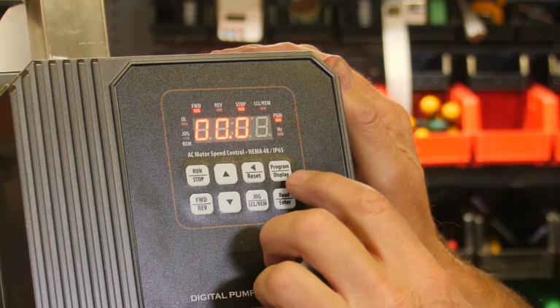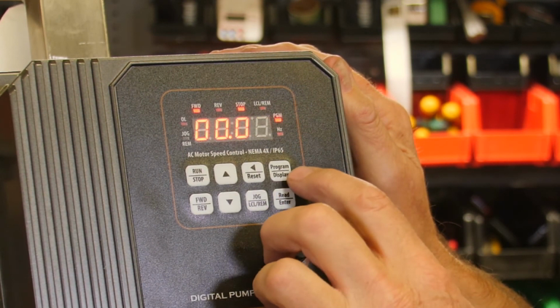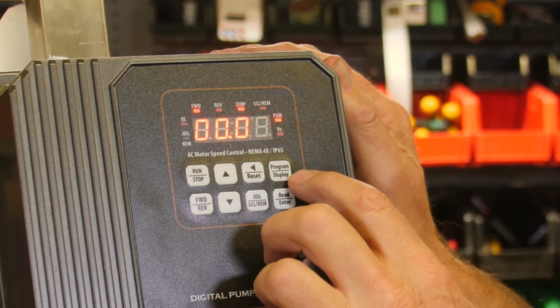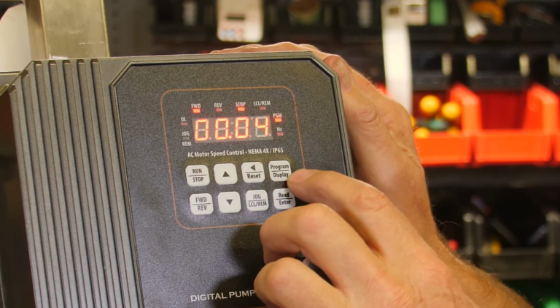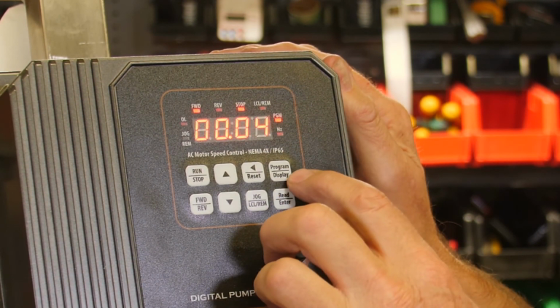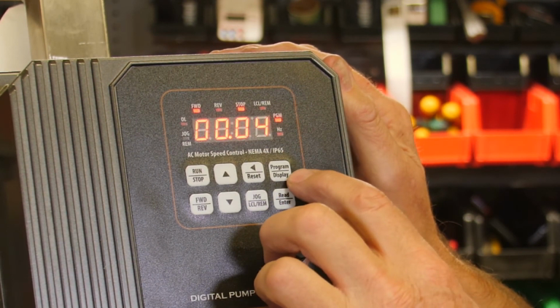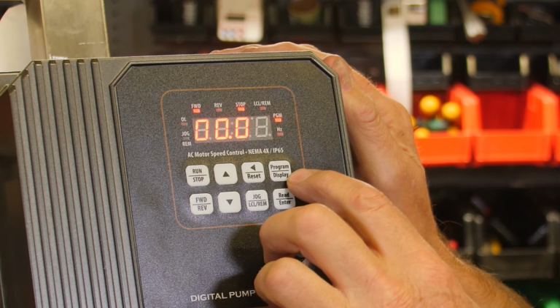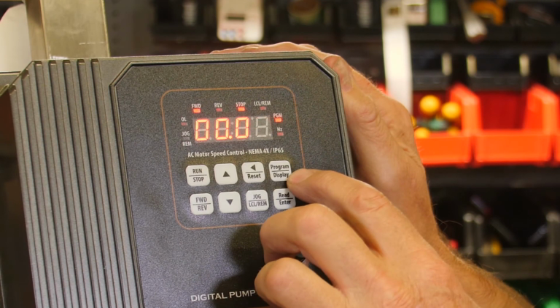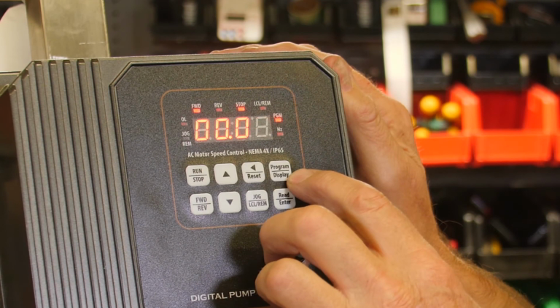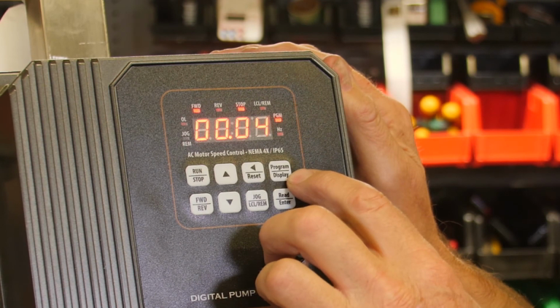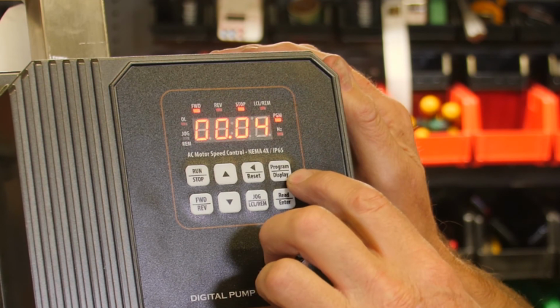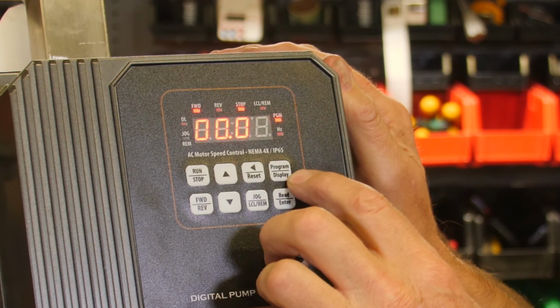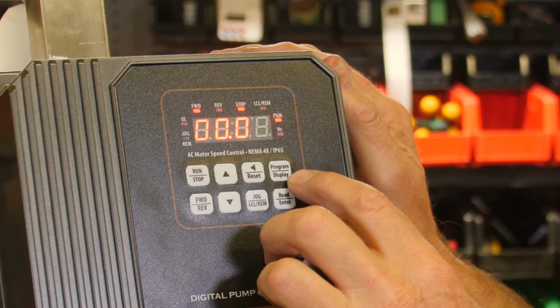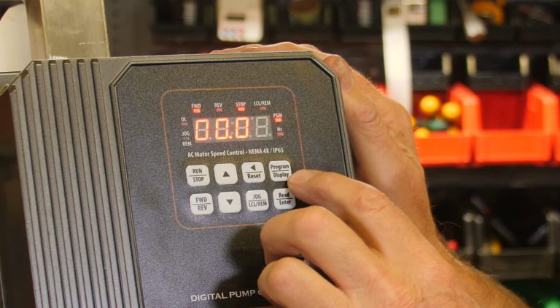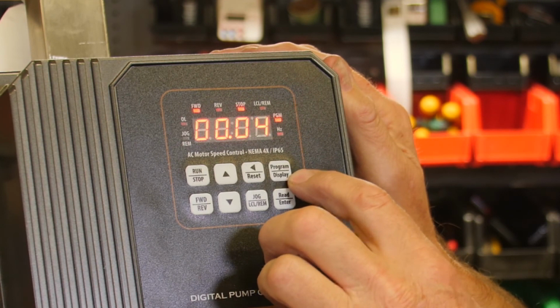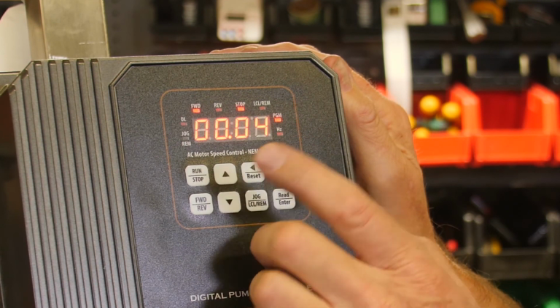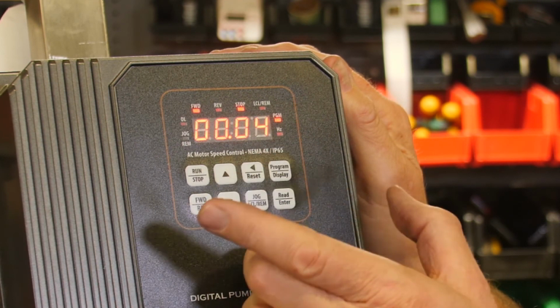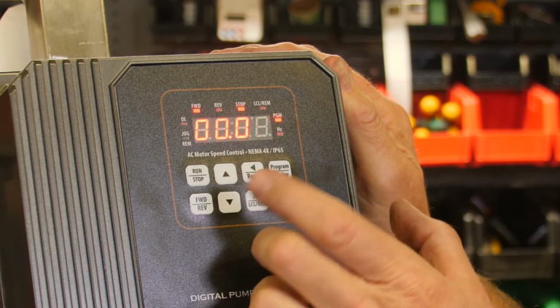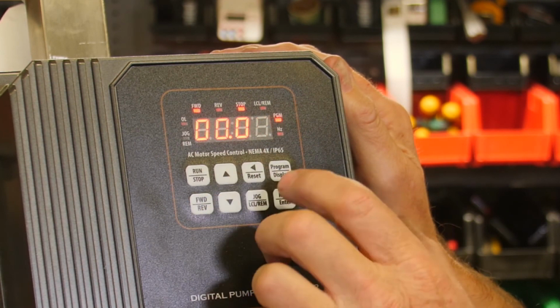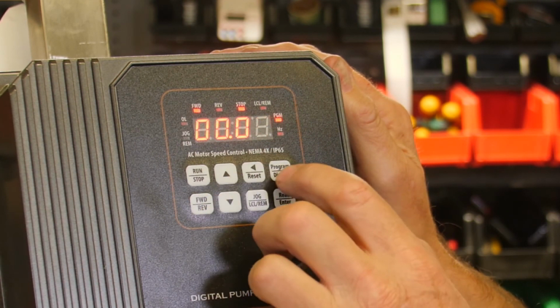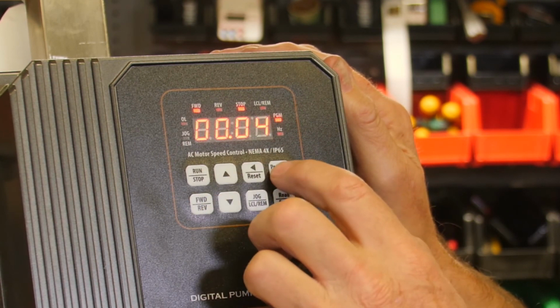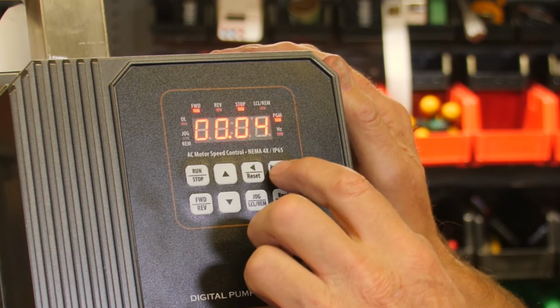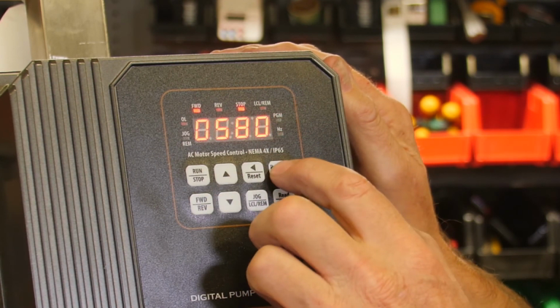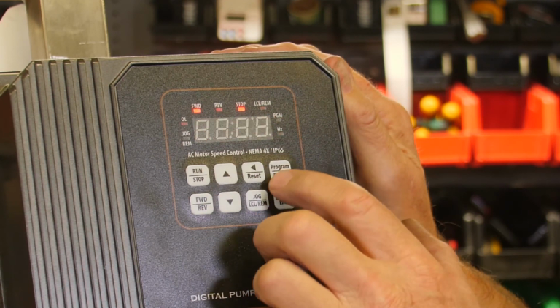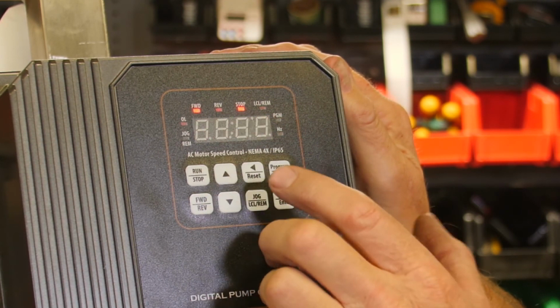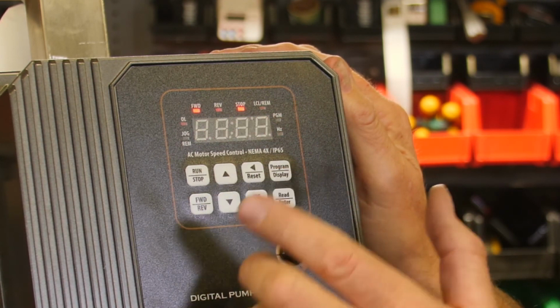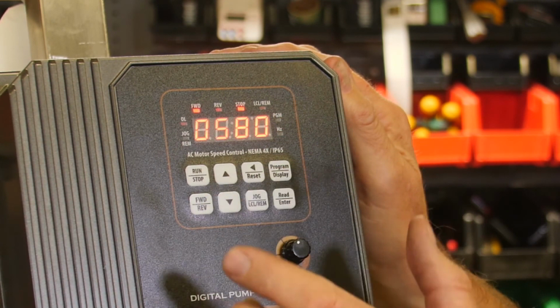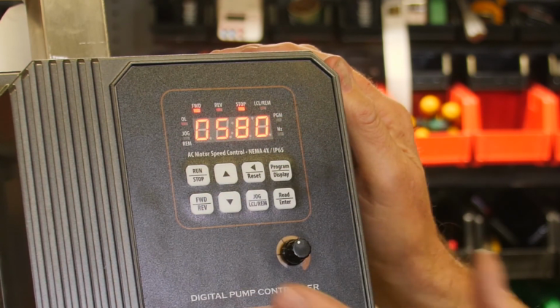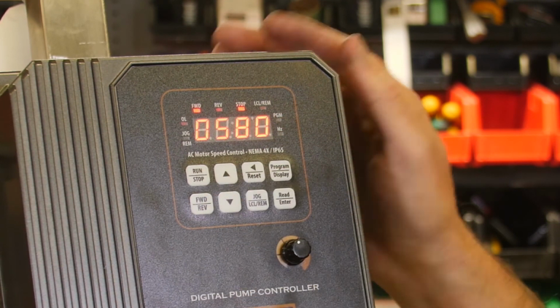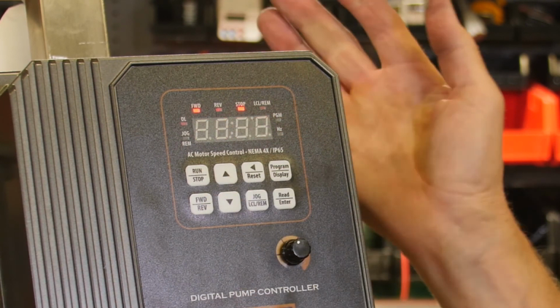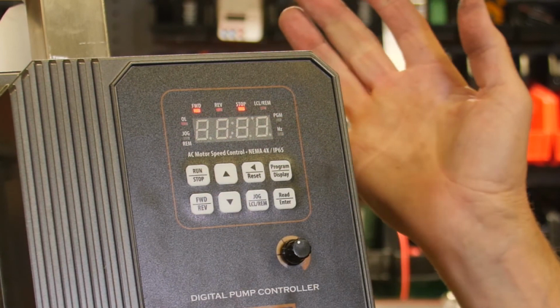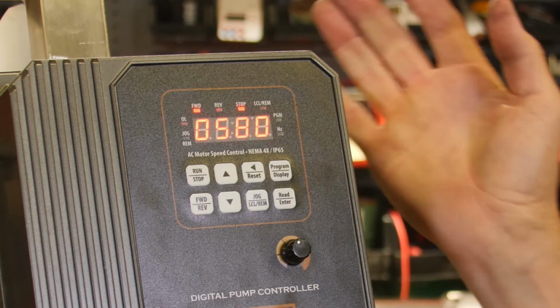We're going to push the program display button again to get back to the run mode, and it's that simple.